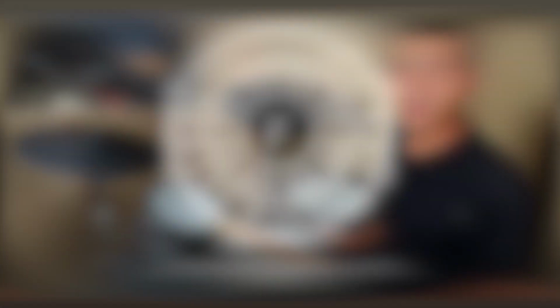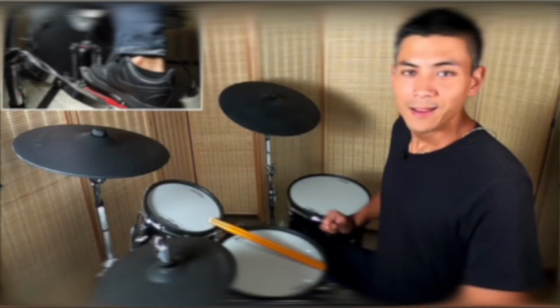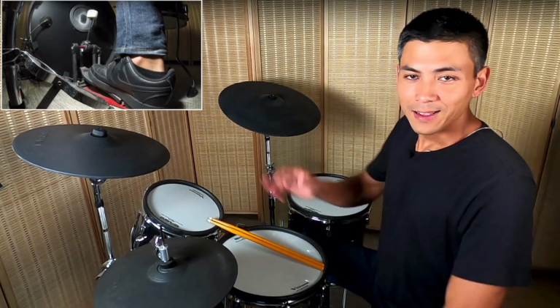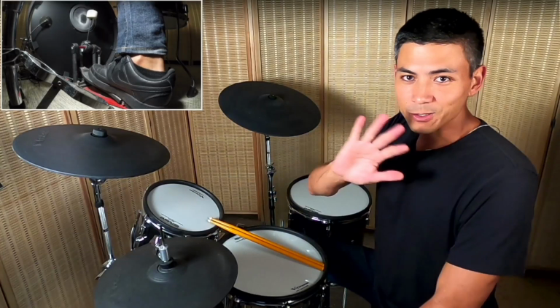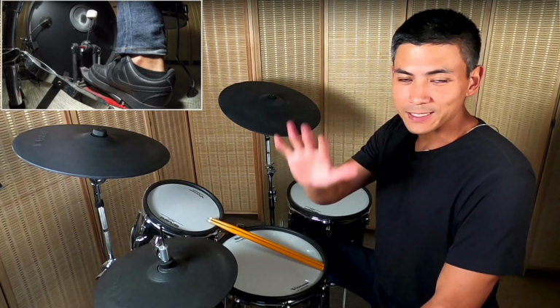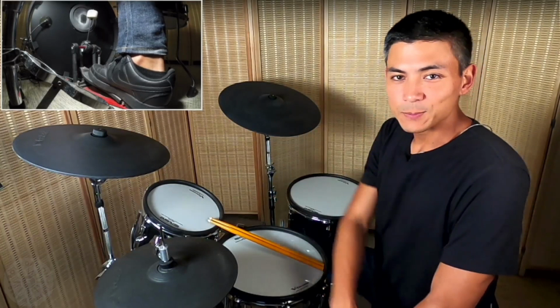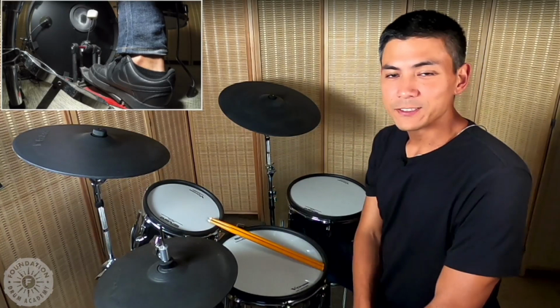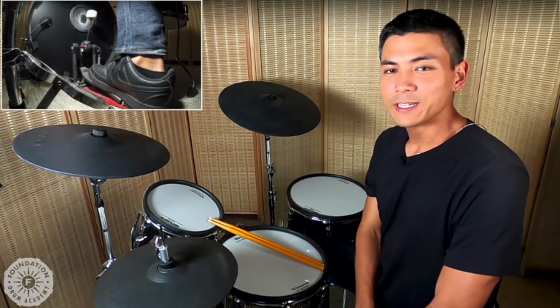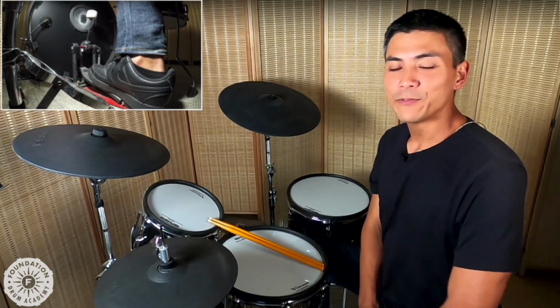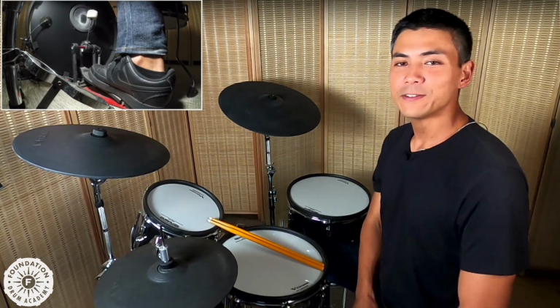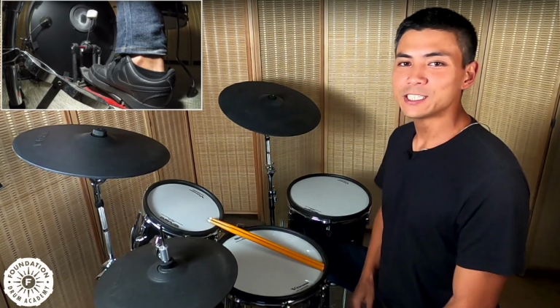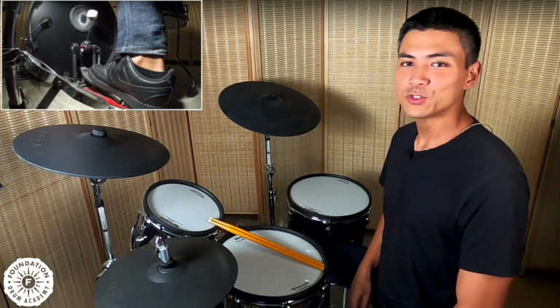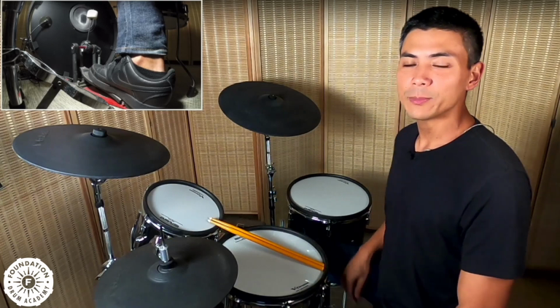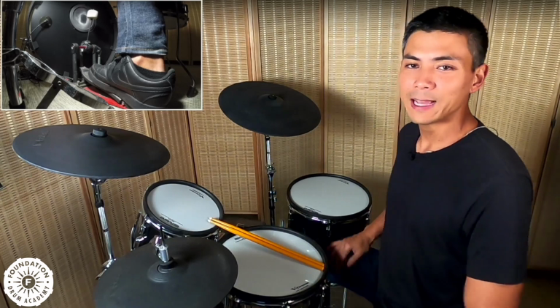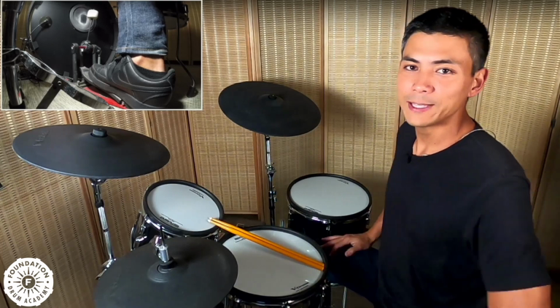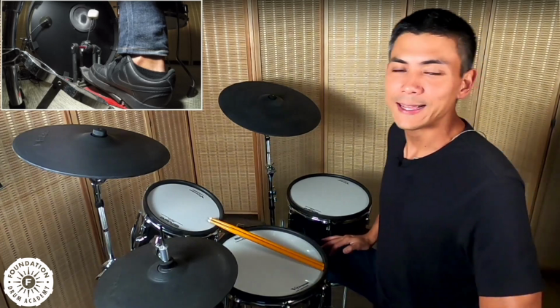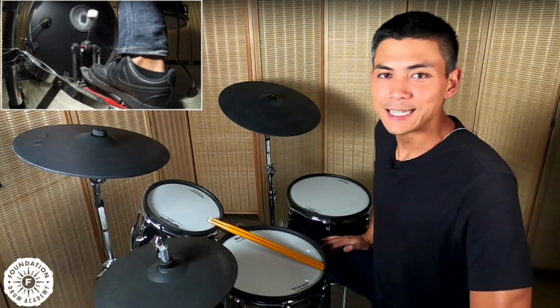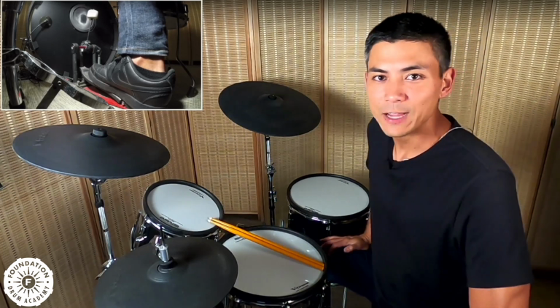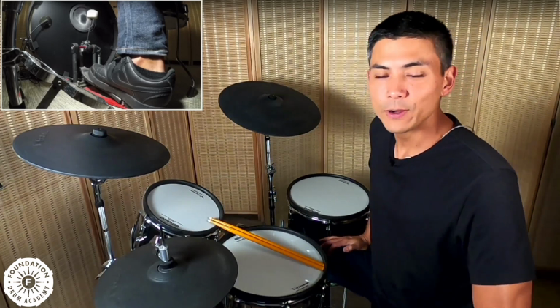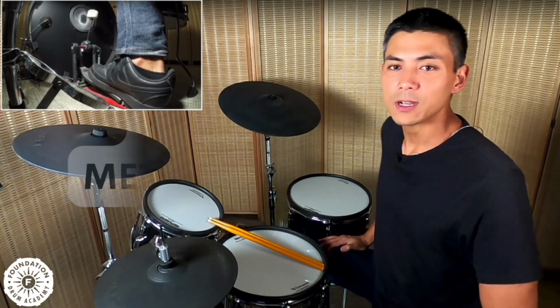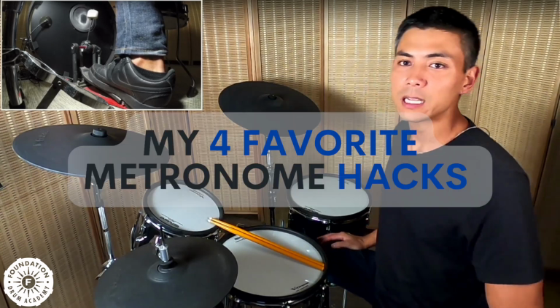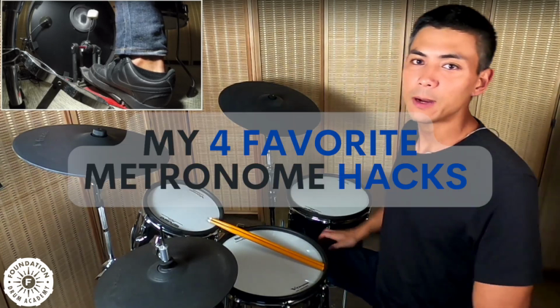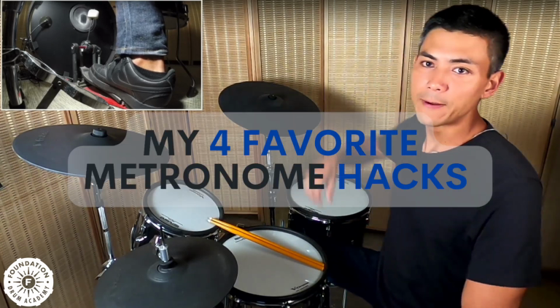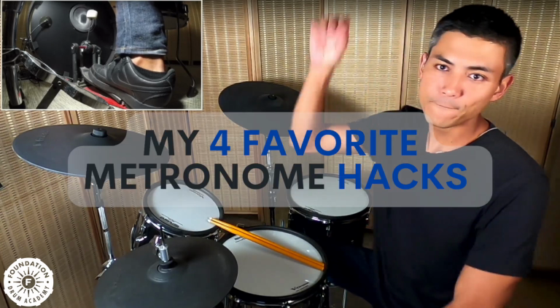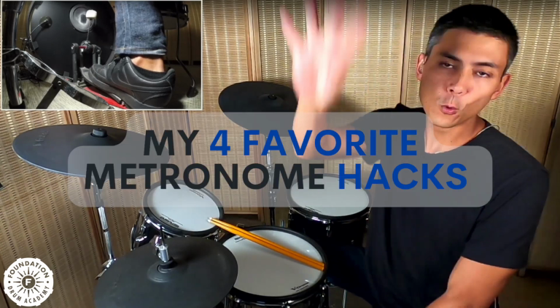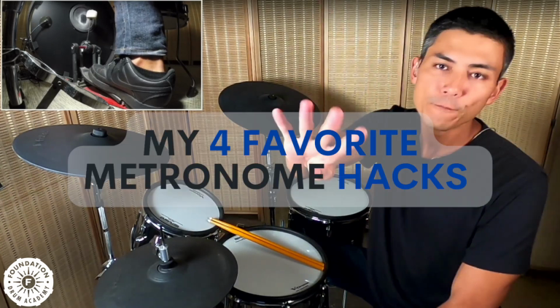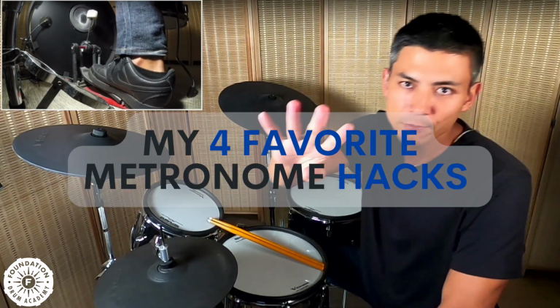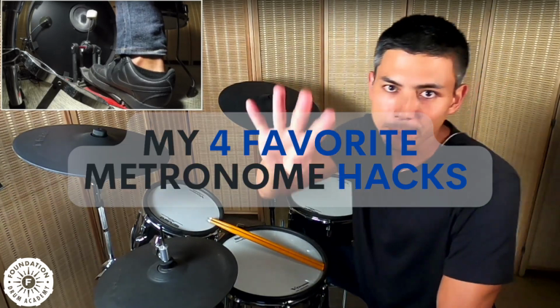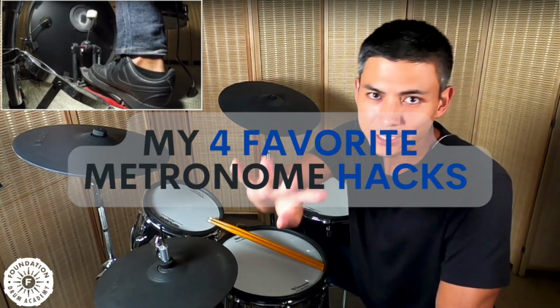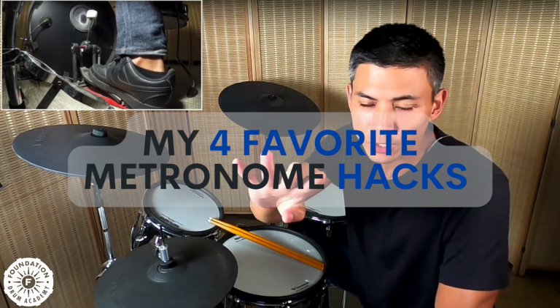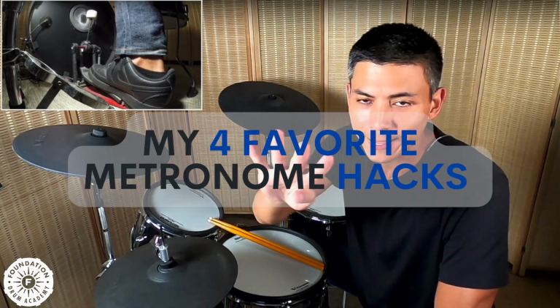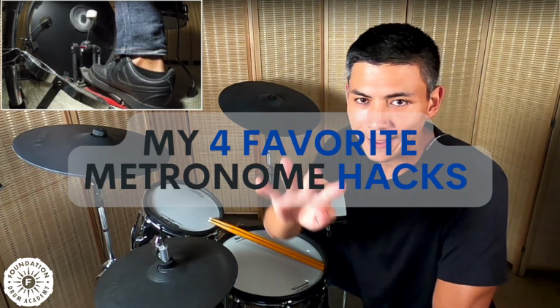How's it going? This is Spencer Kim with Foundation Drum Academy, and today we are talking about my four favorite metronome hacks.